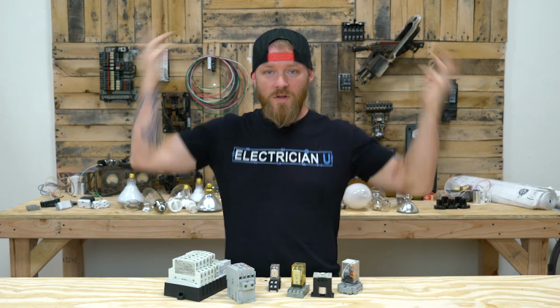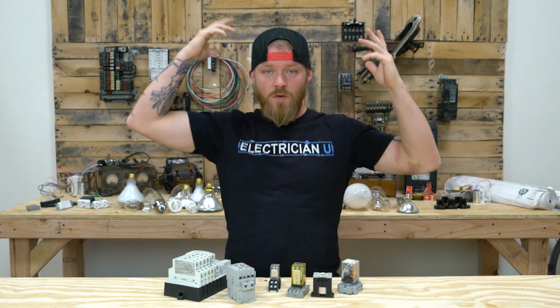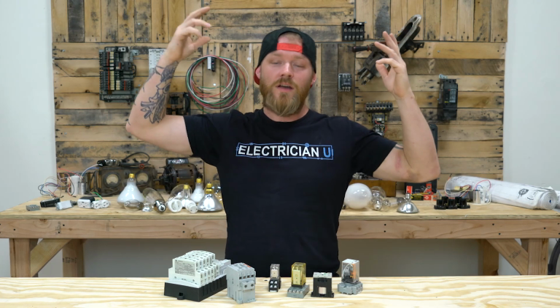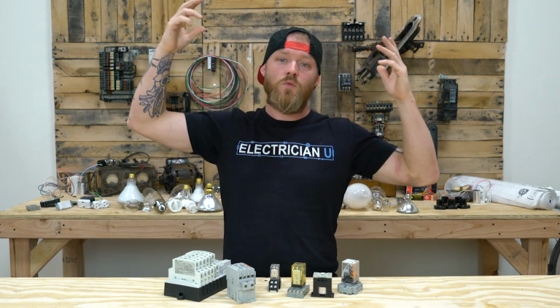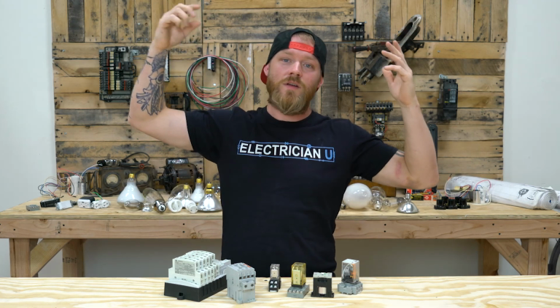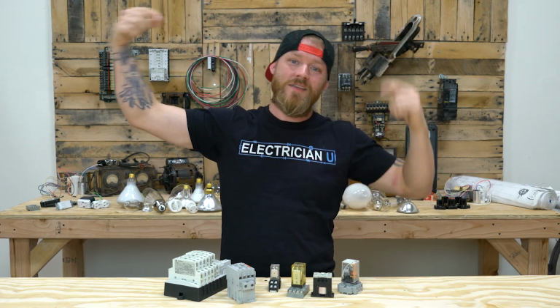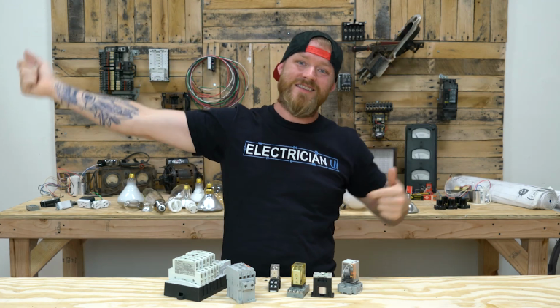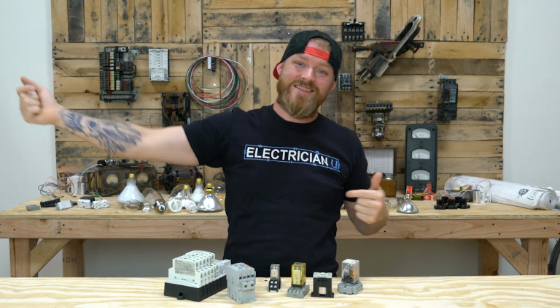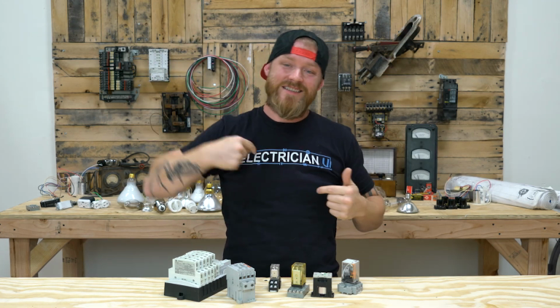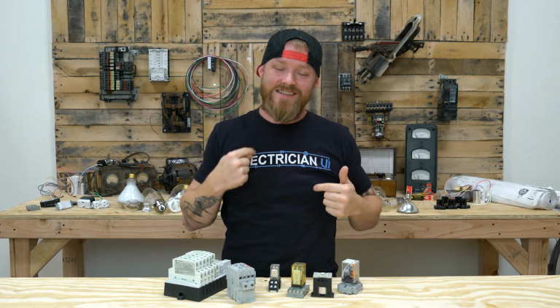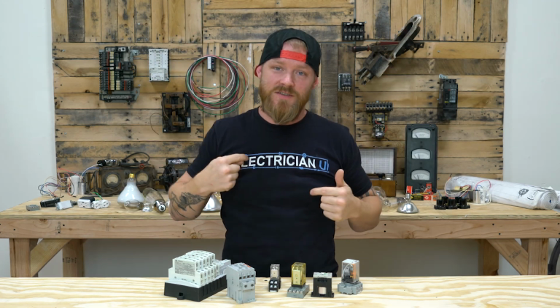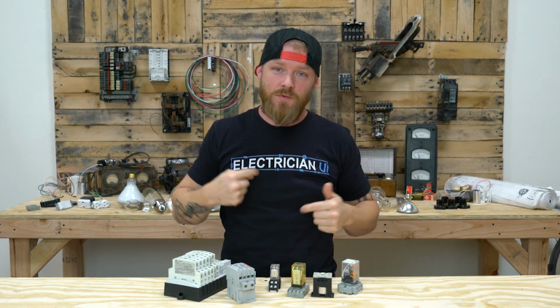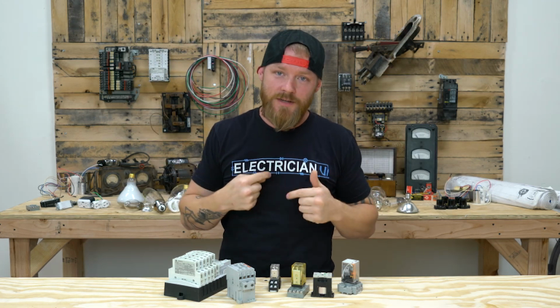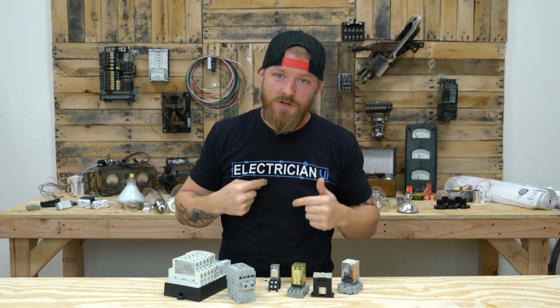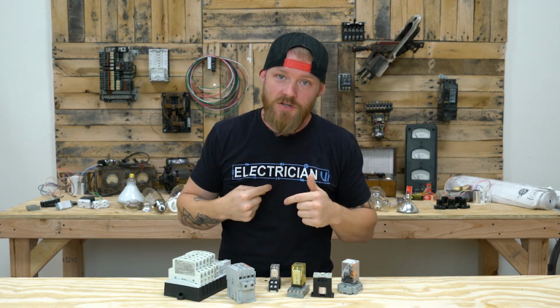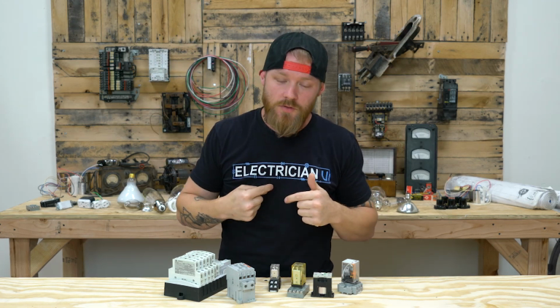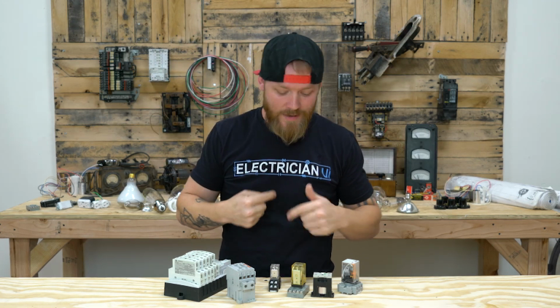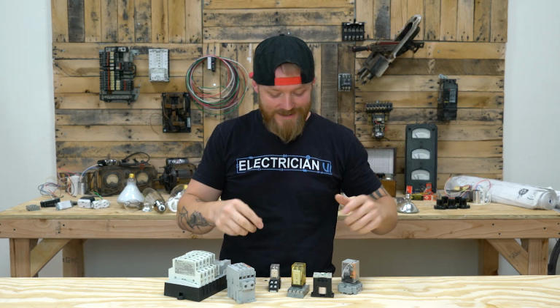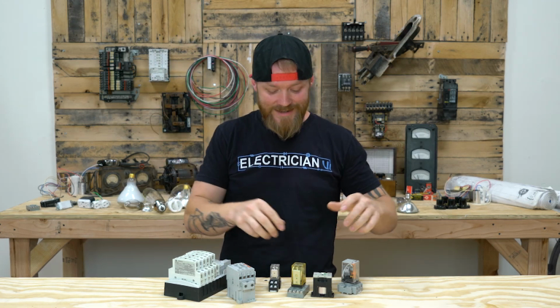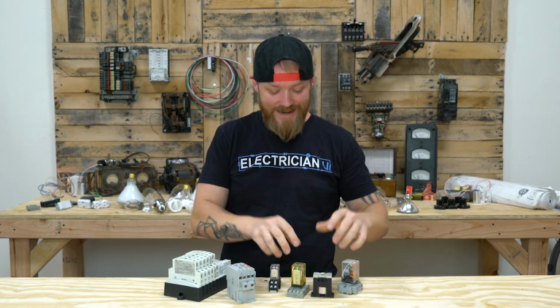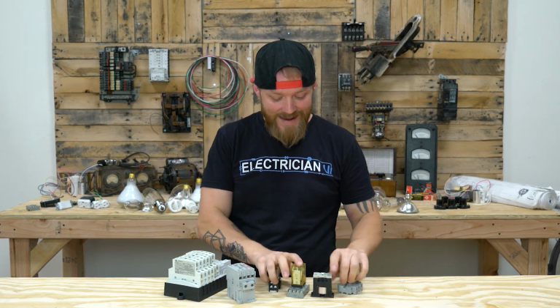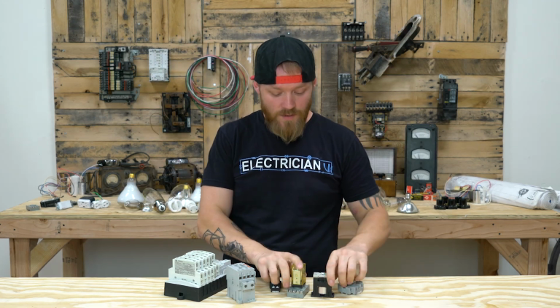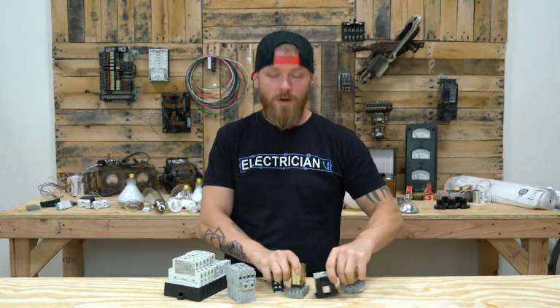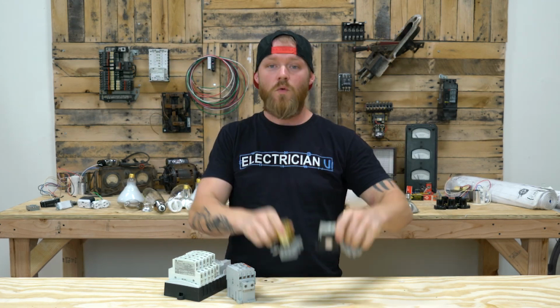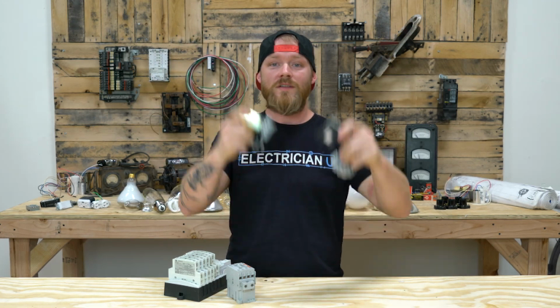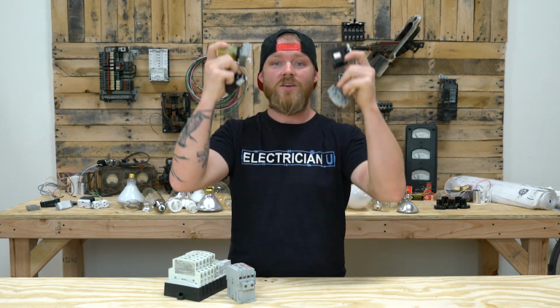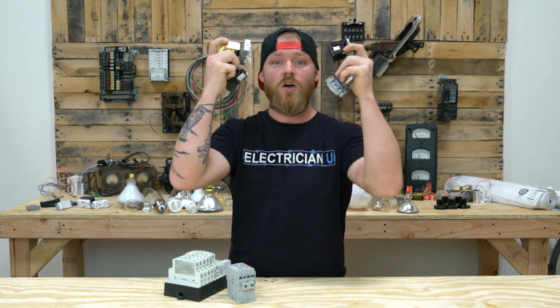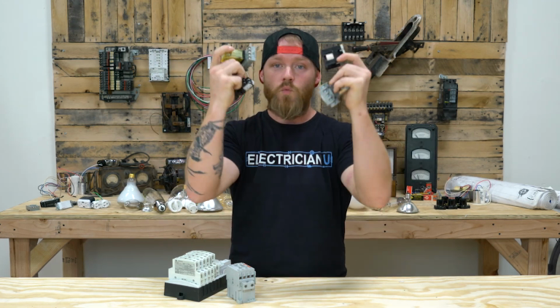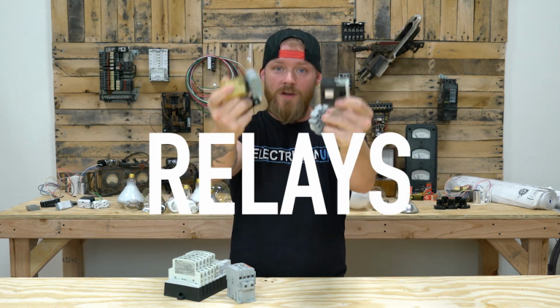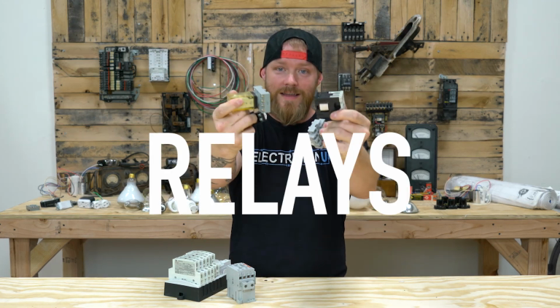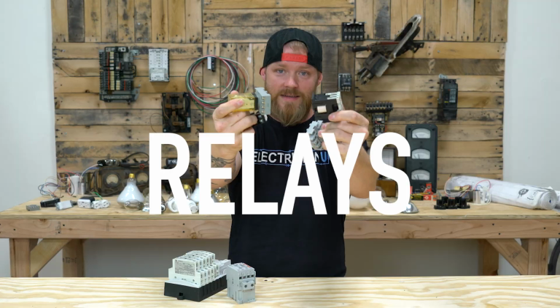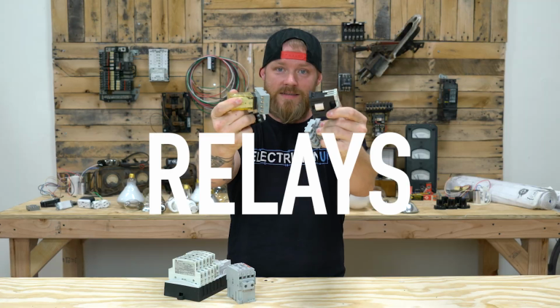What's going on everyone? This is Dustin Stelzer with Electrician U and today we are going to talk relays.